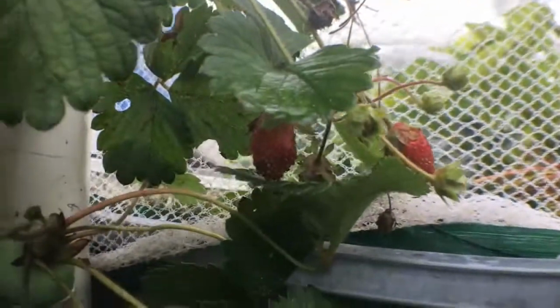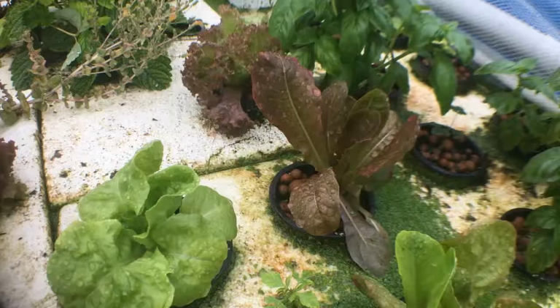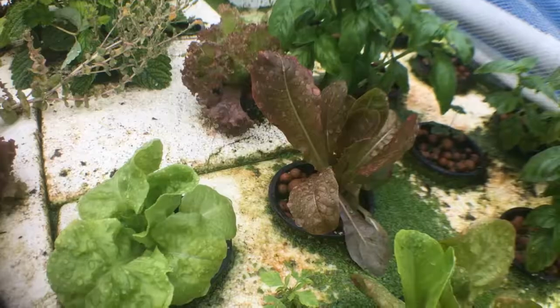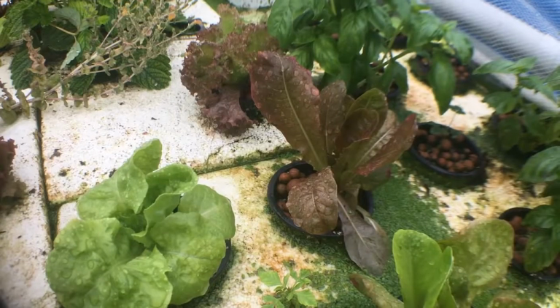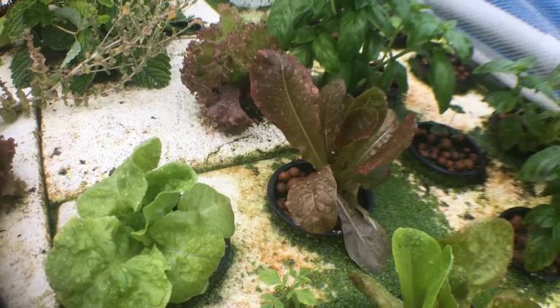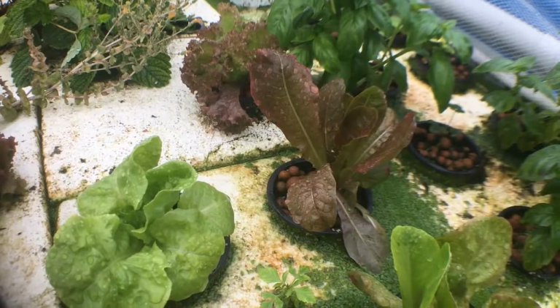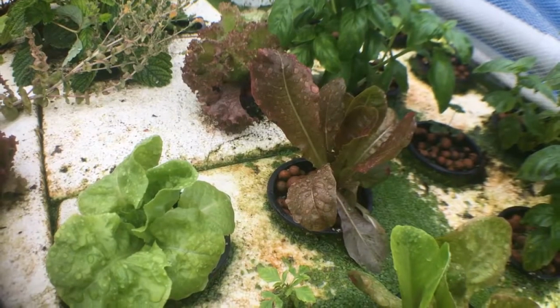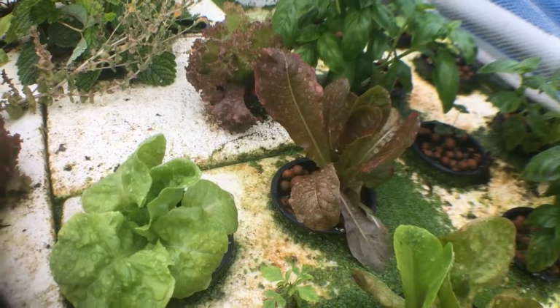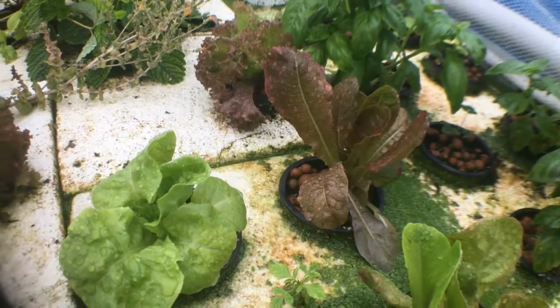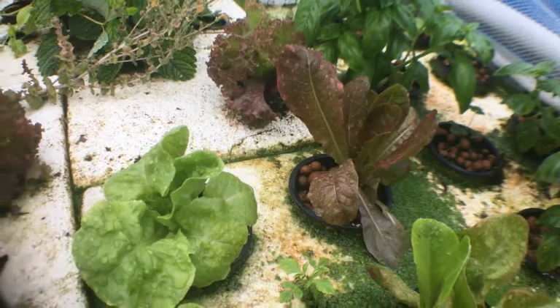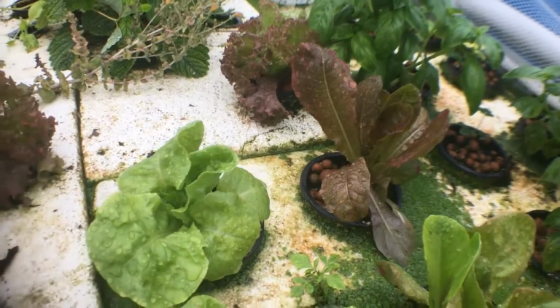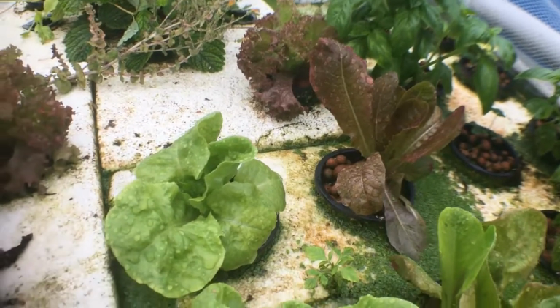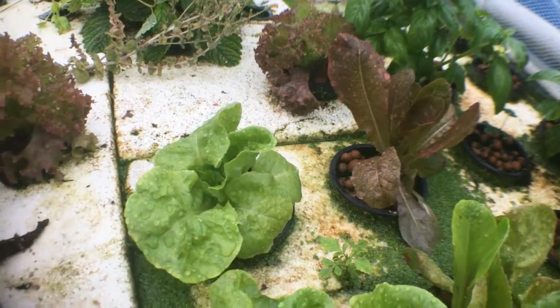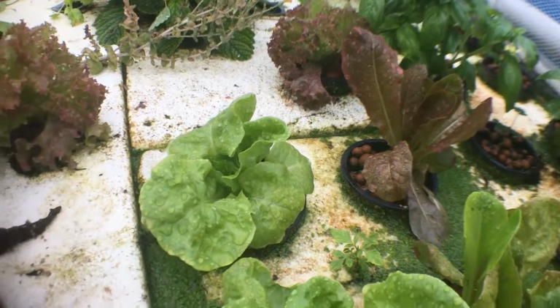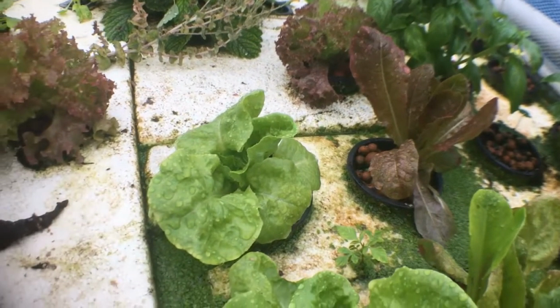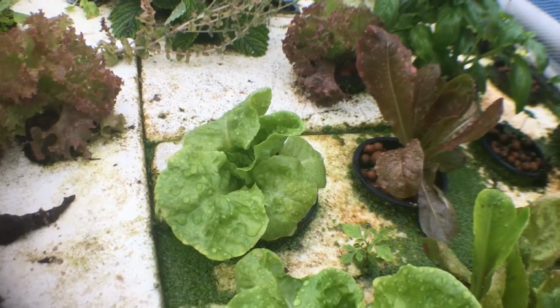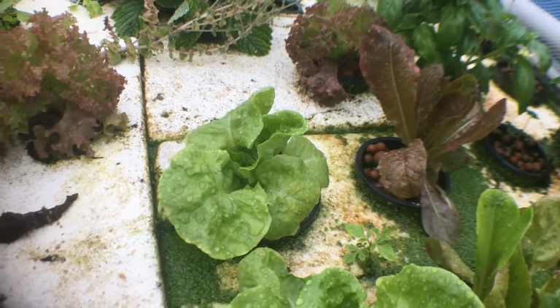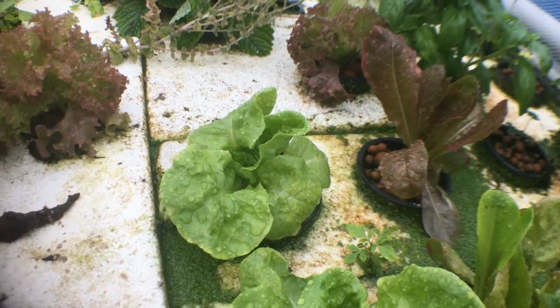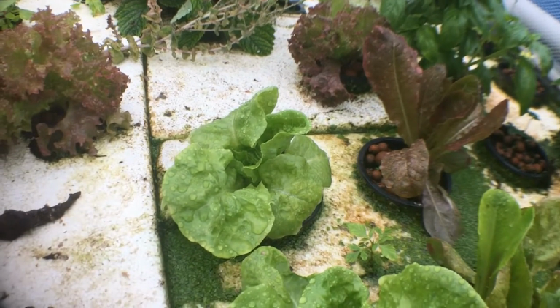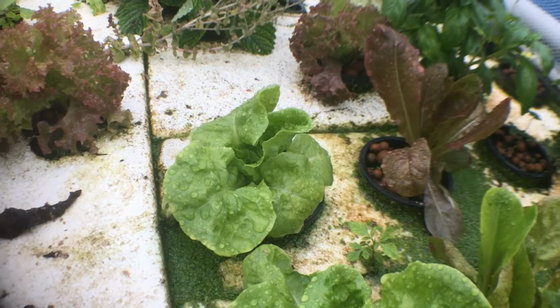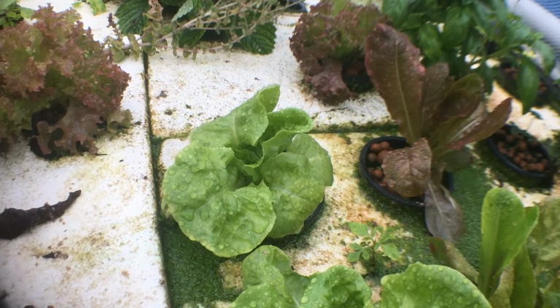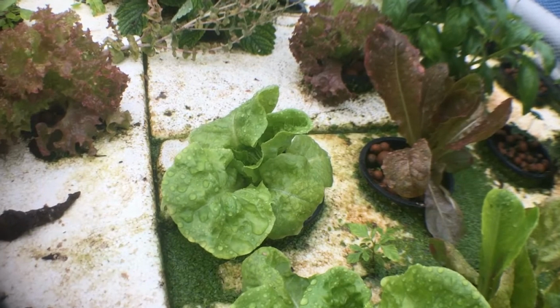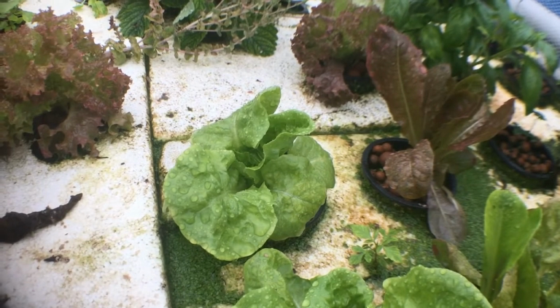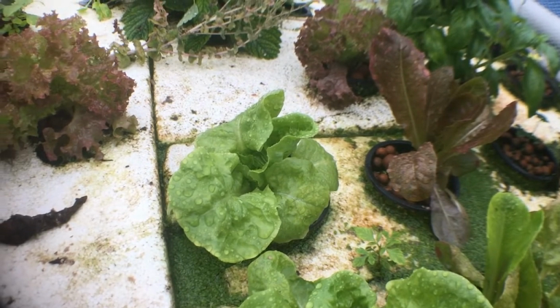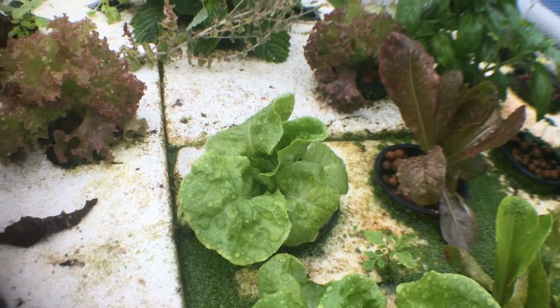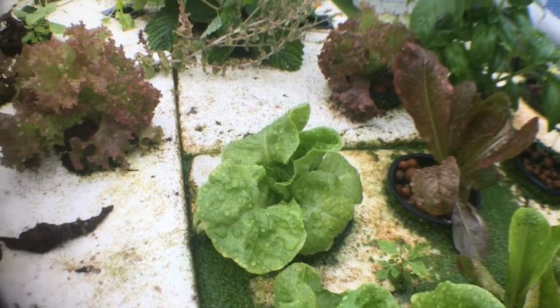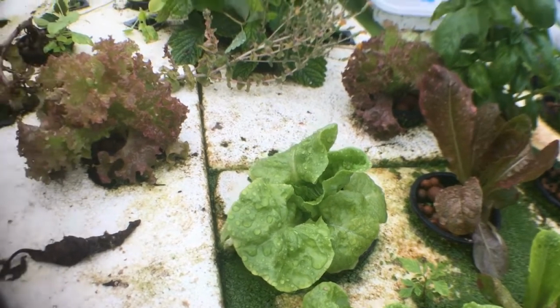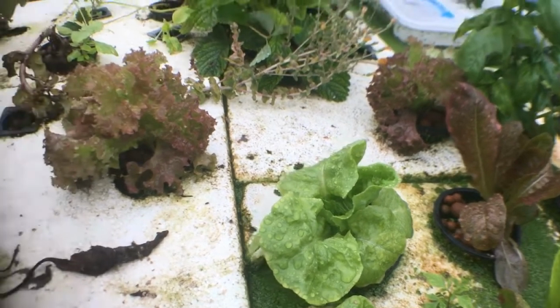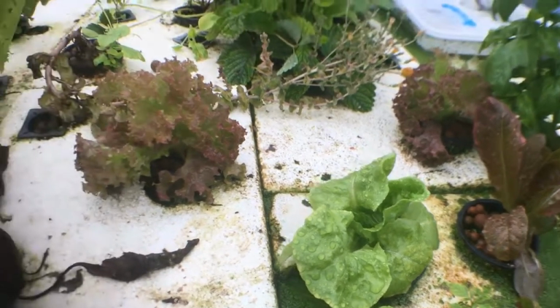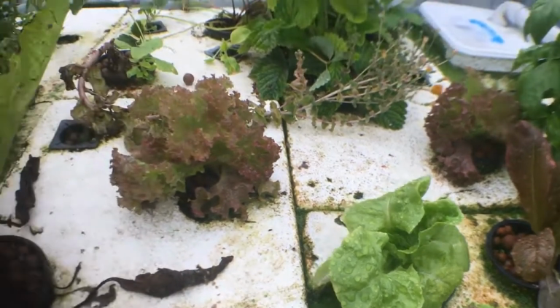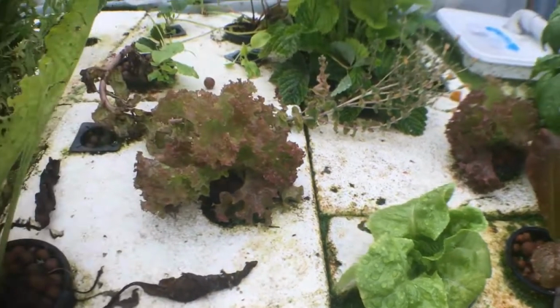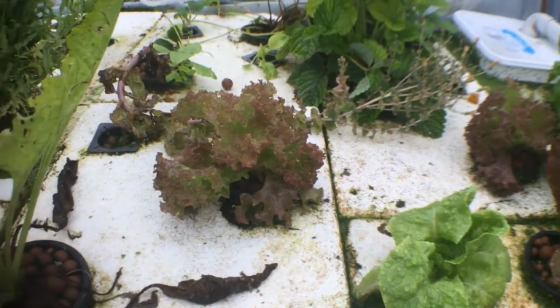The lettuce and the bok choy in the deep water culture are smaller but show less signs of nutritional deficits.